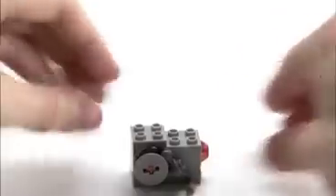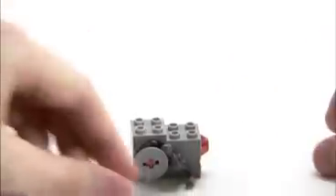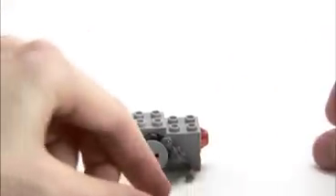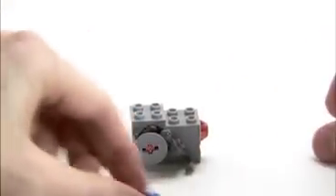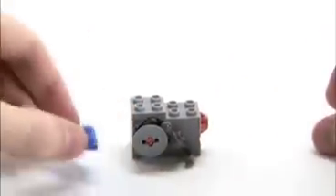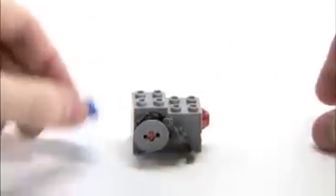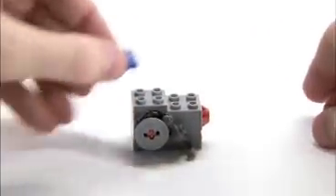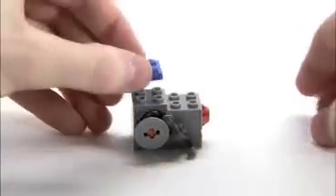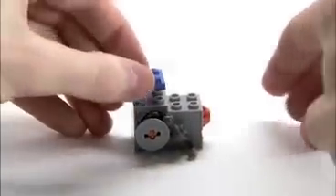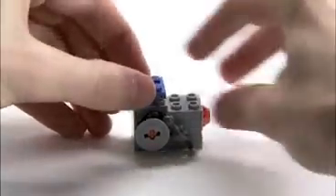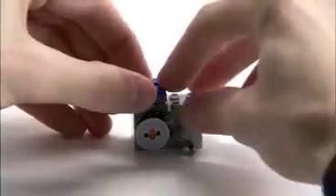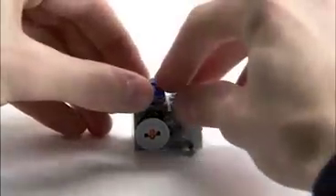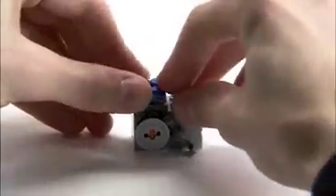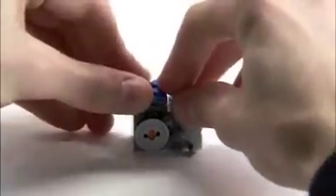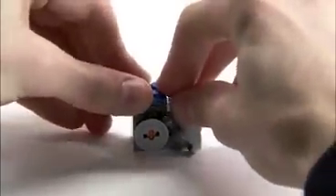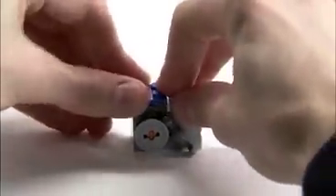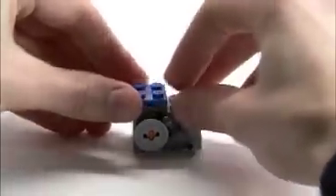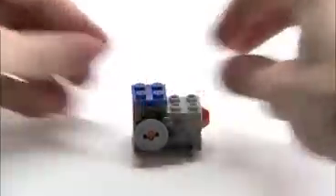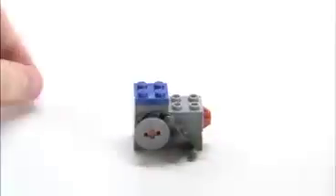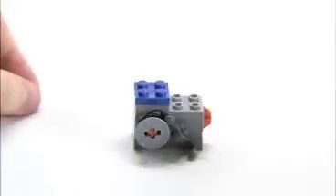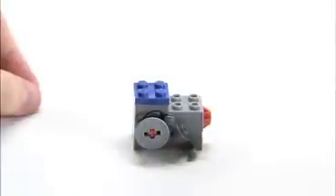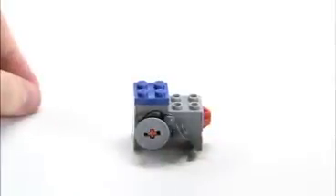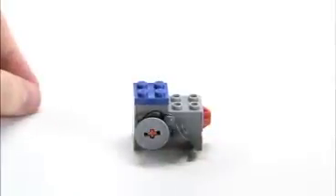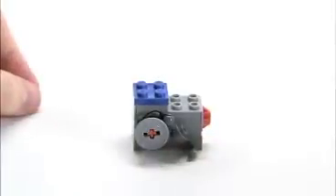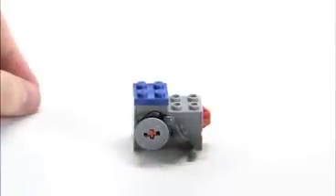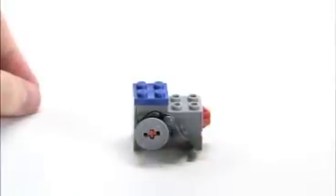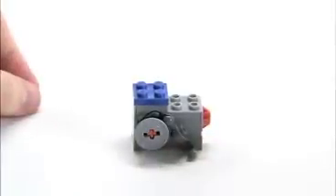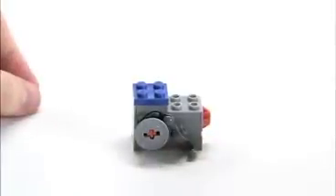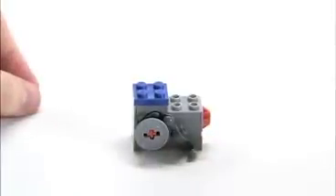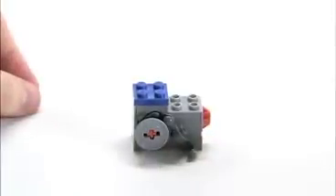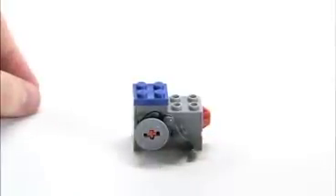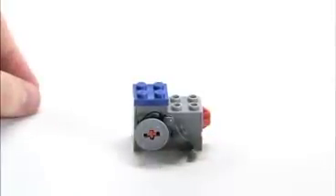Then simply add your 2x2 plate to the highest part of the winch brick, and then your mechanism is ready to add to the helicopter.